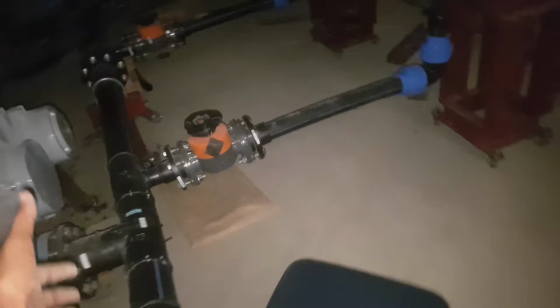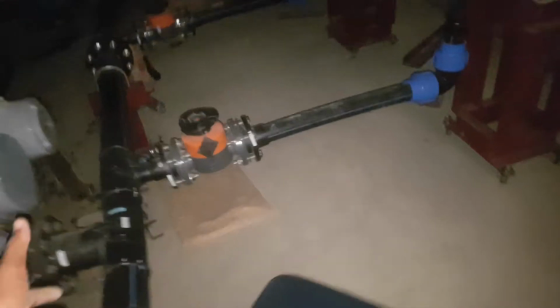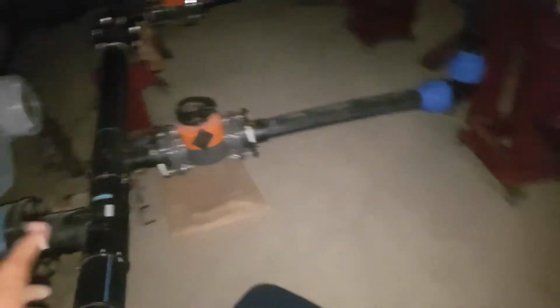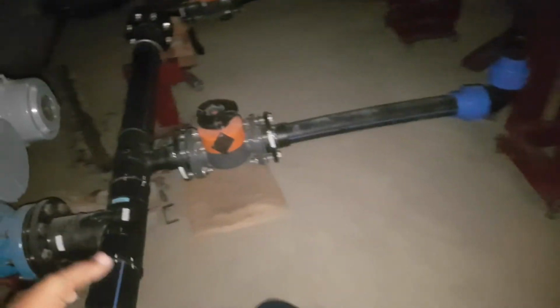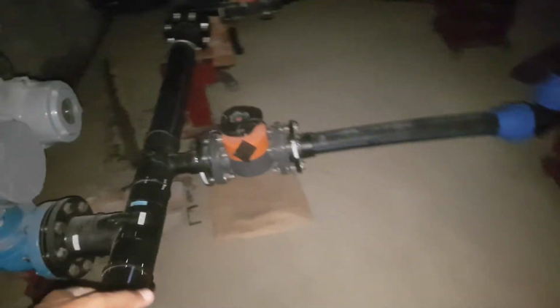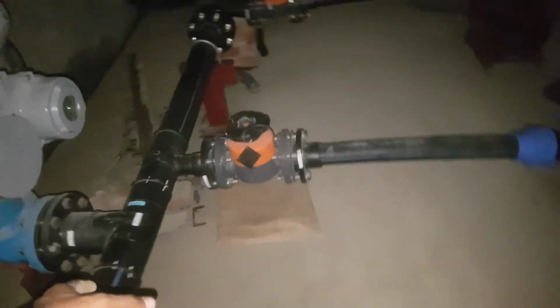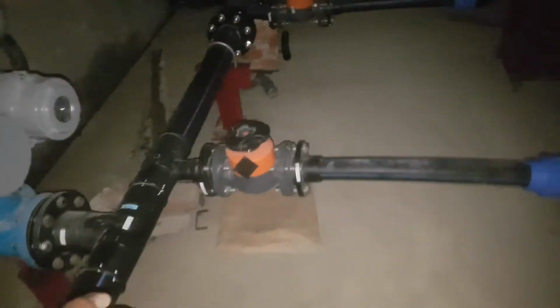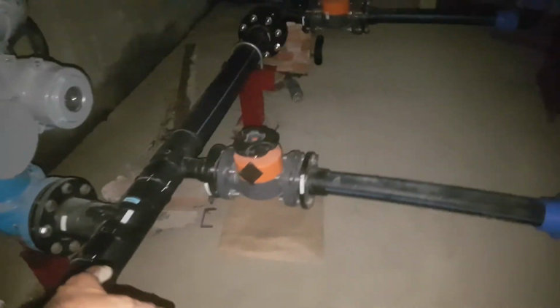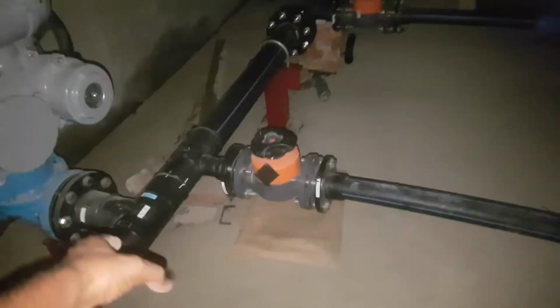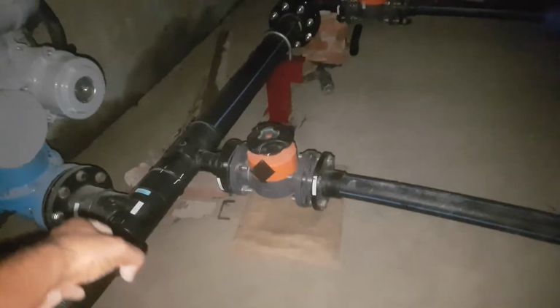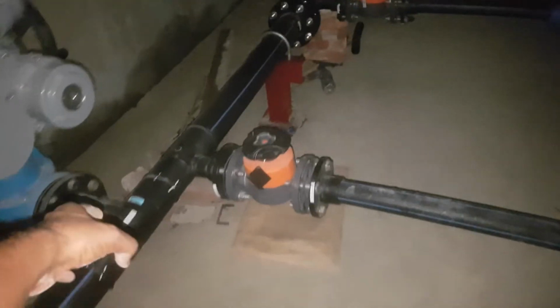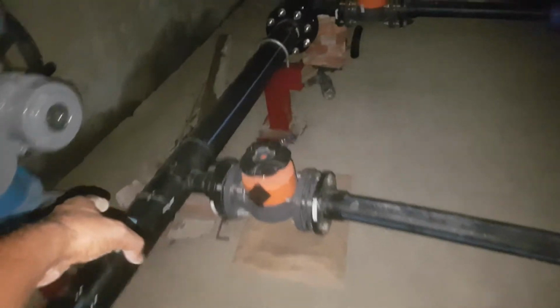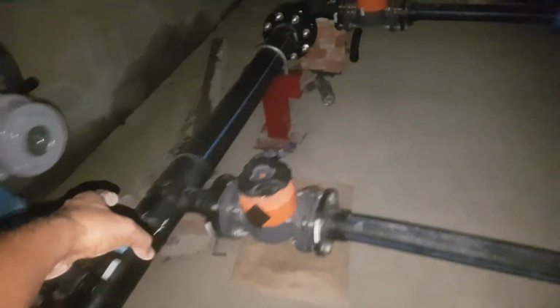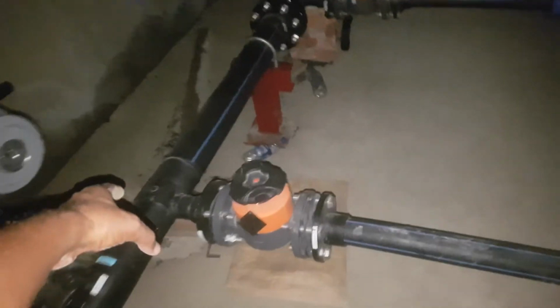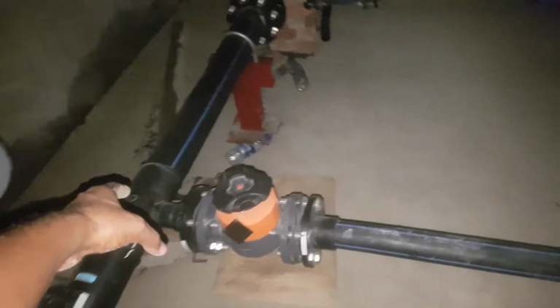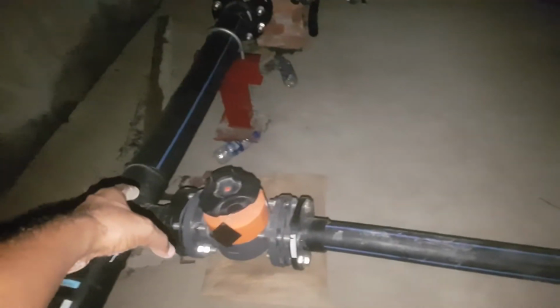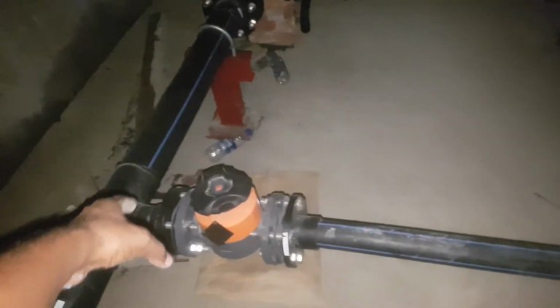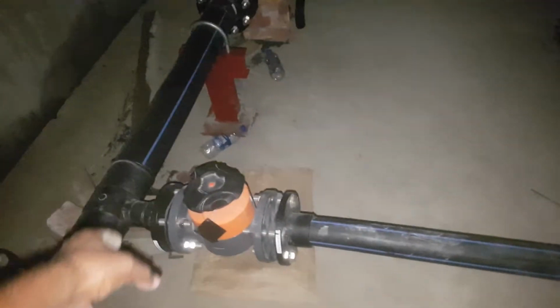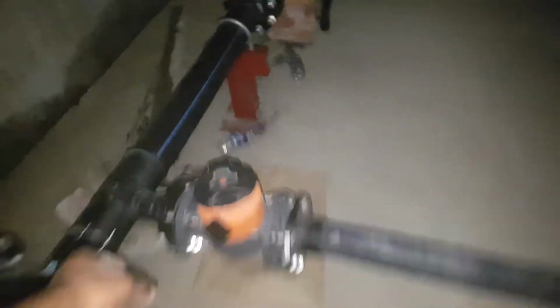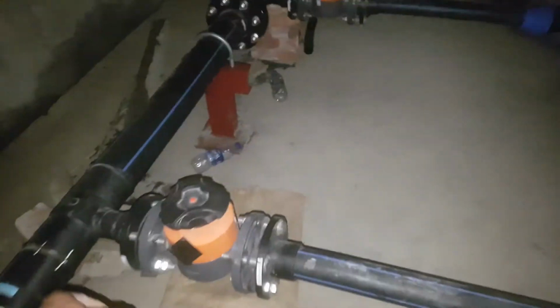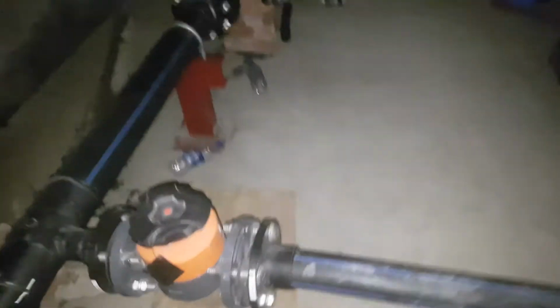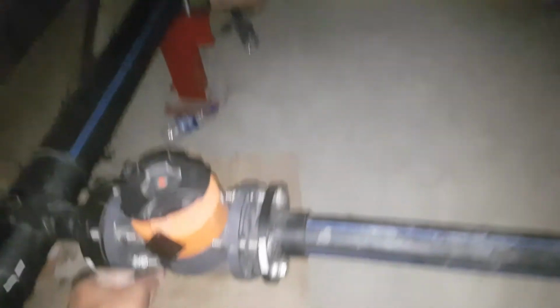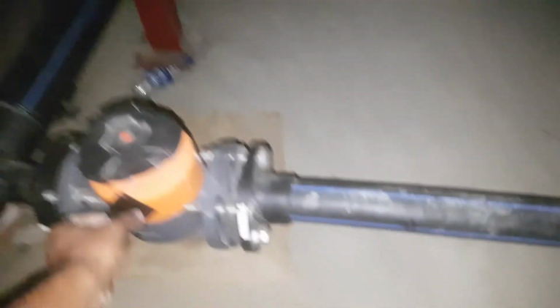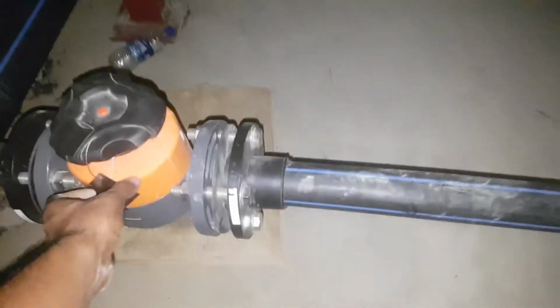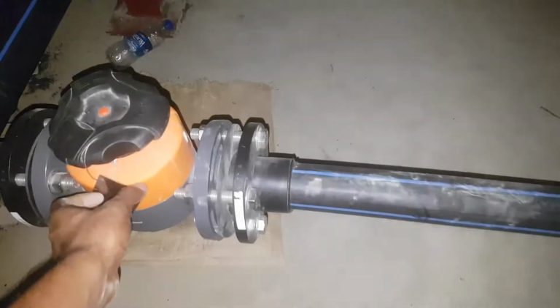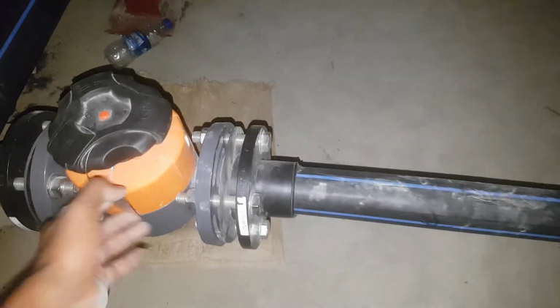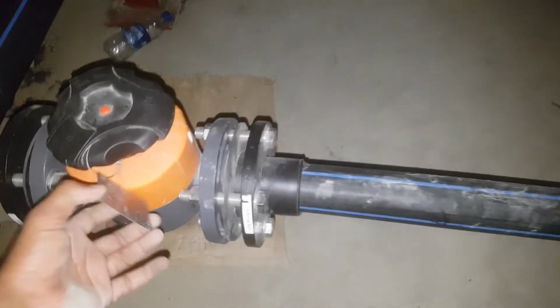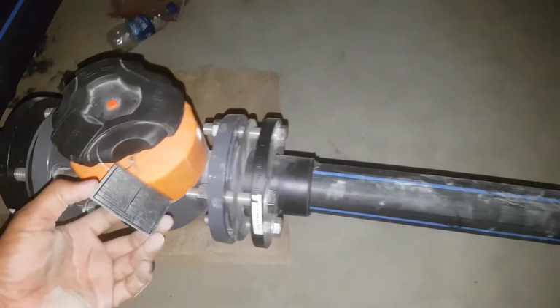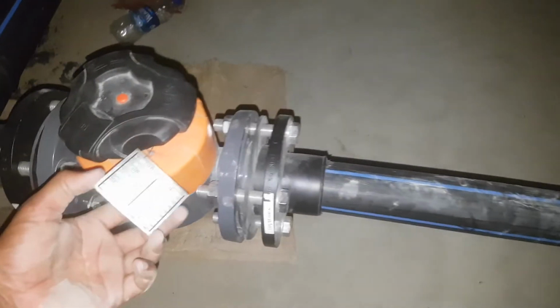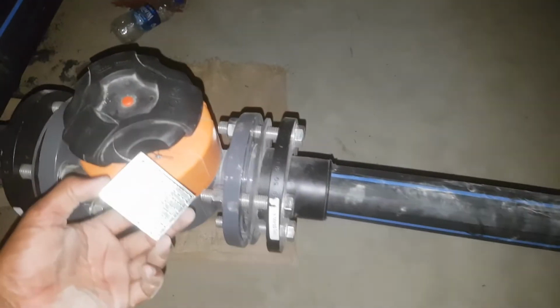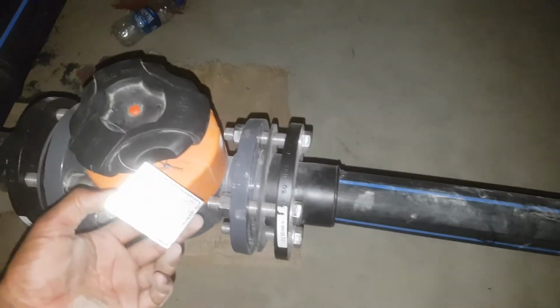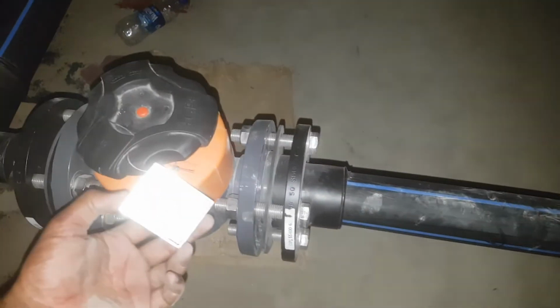This one will be connected with the pump, and here also we have another fitting.